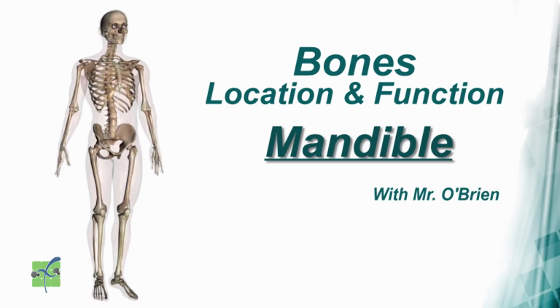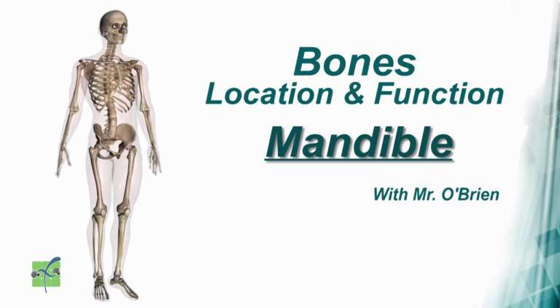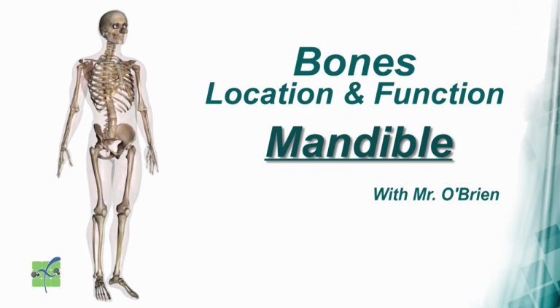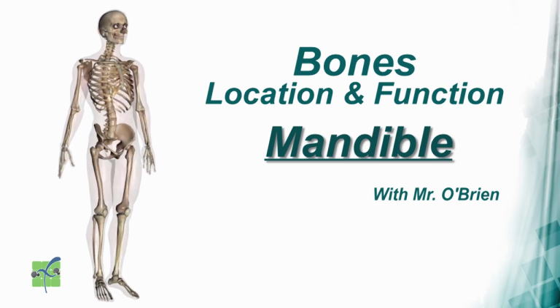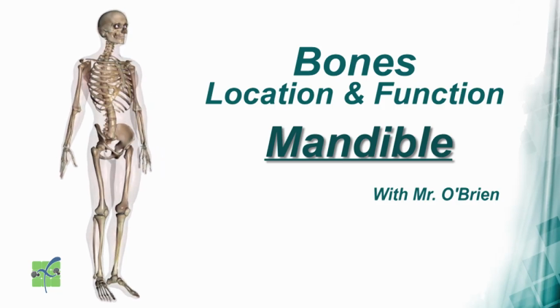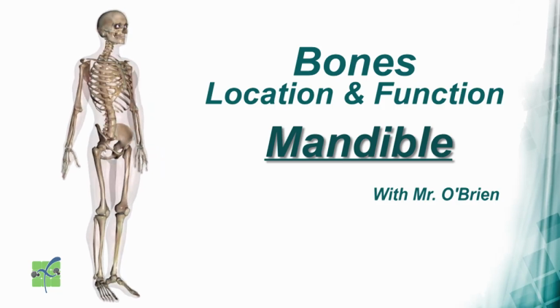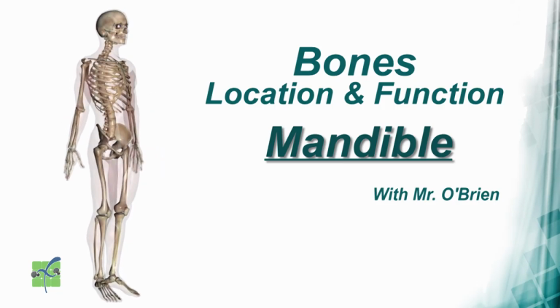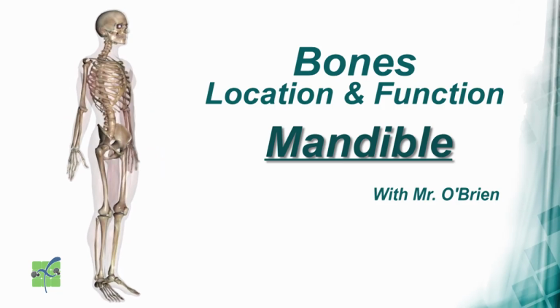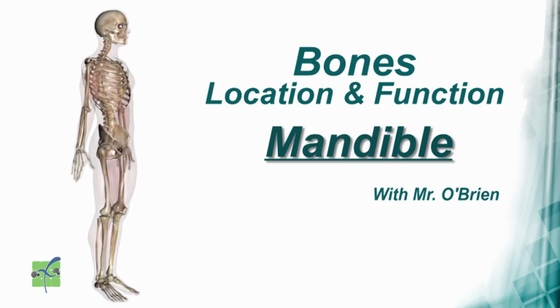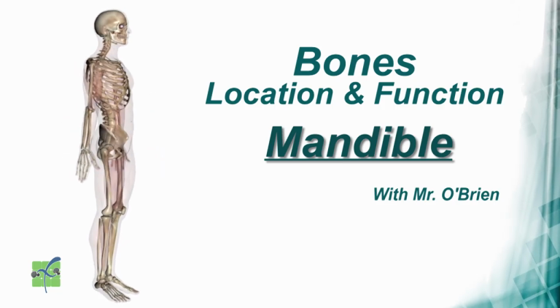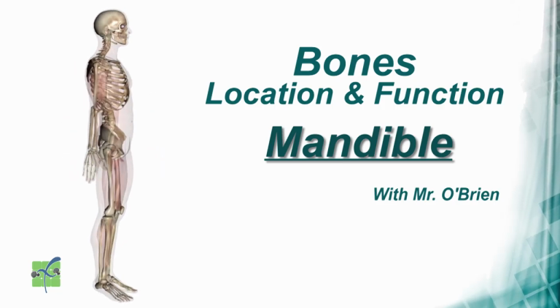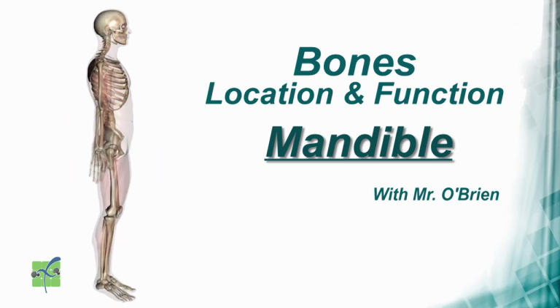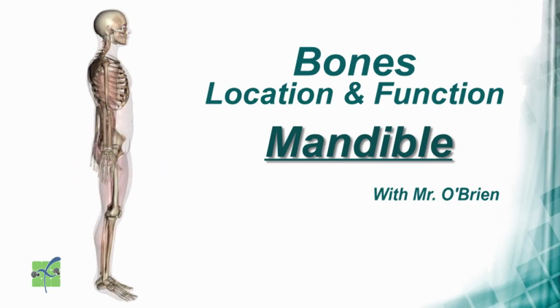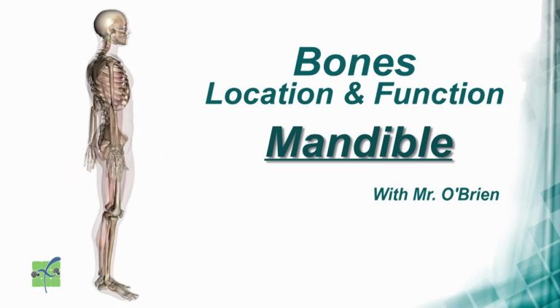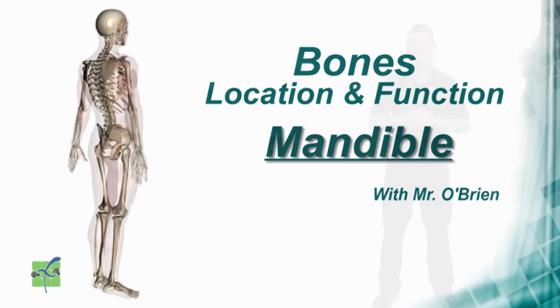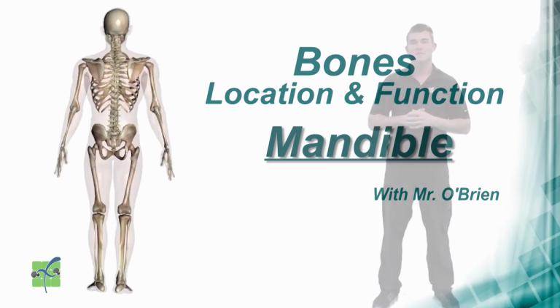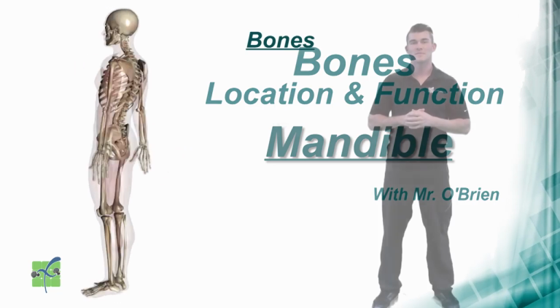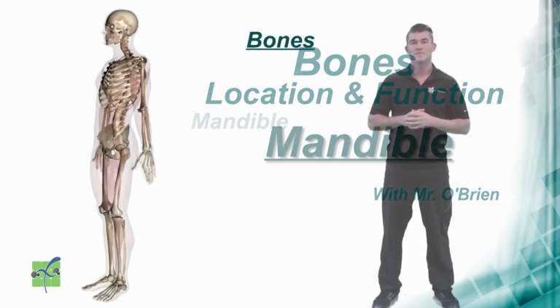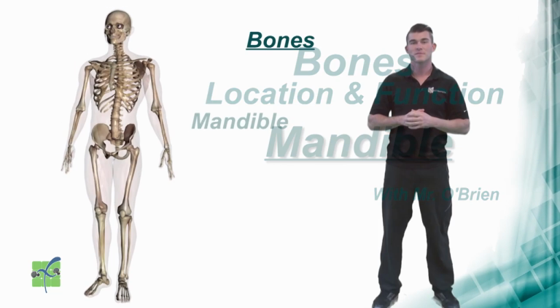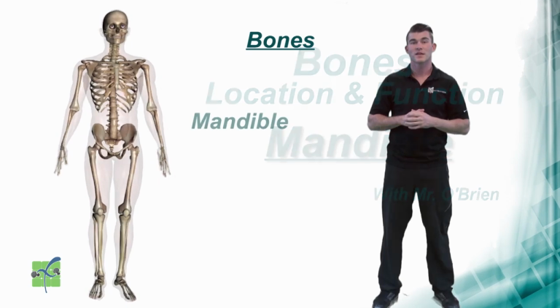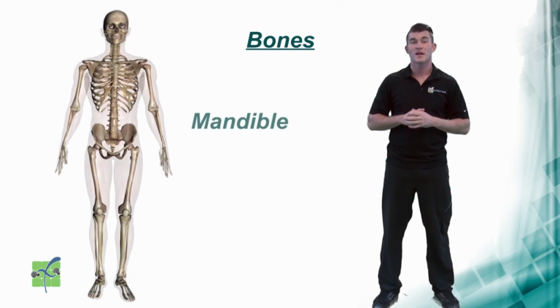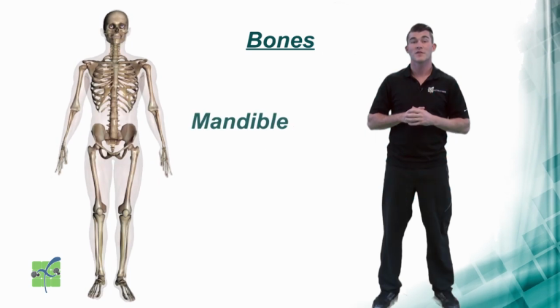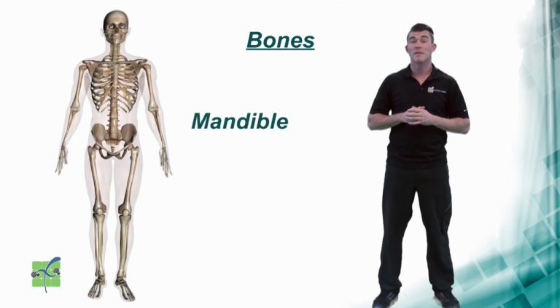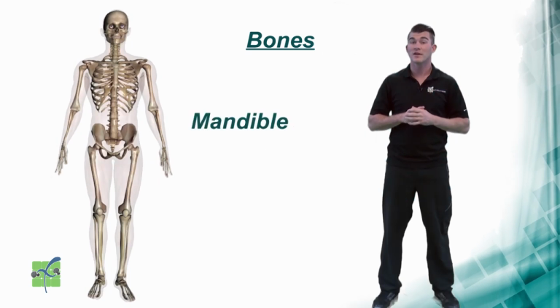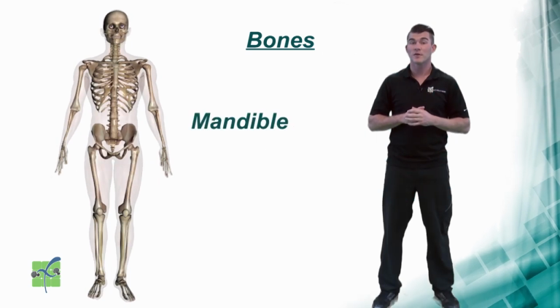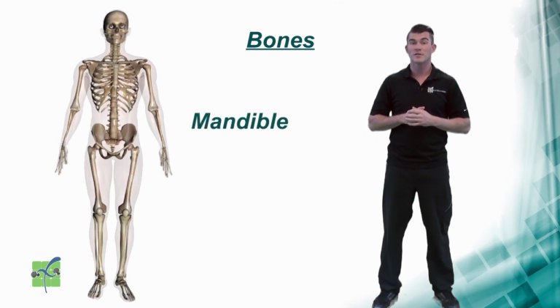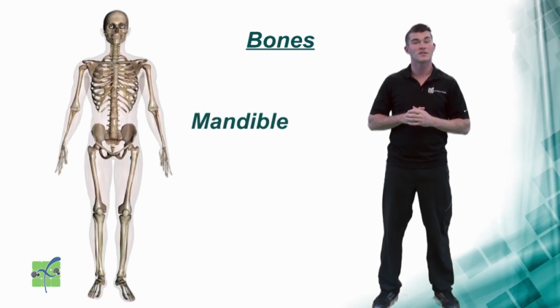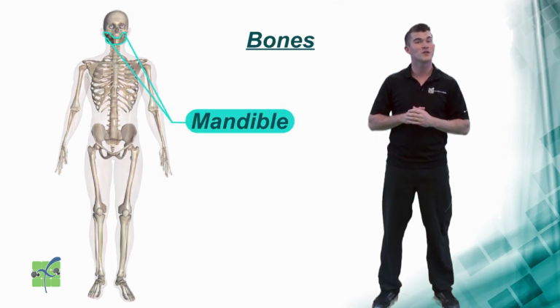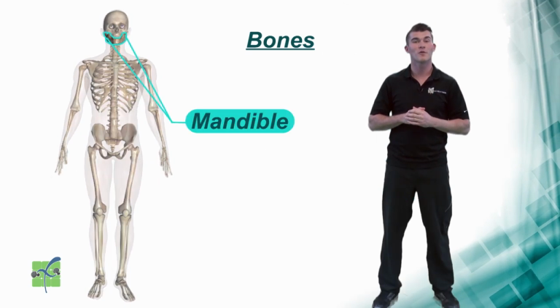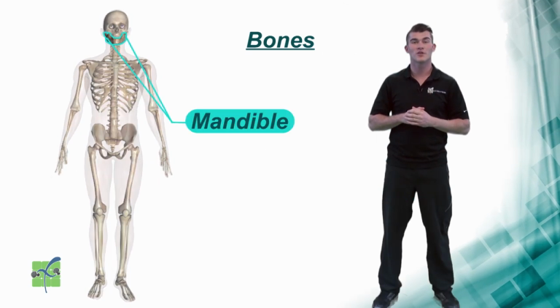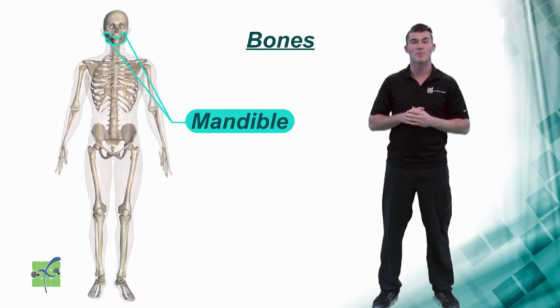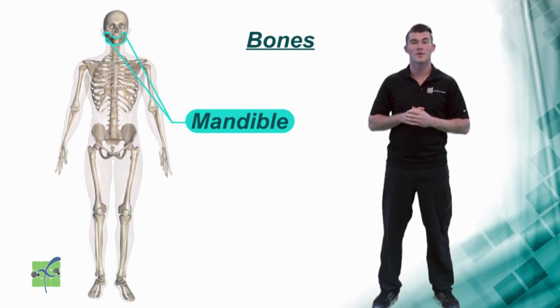Mandible. The mandible is the lower jaw bone.